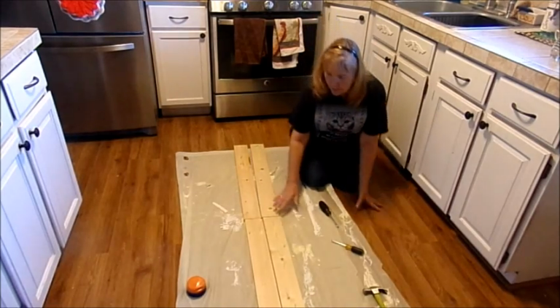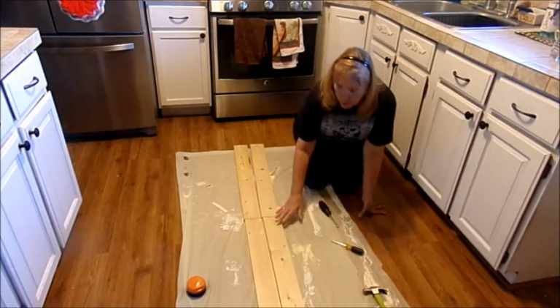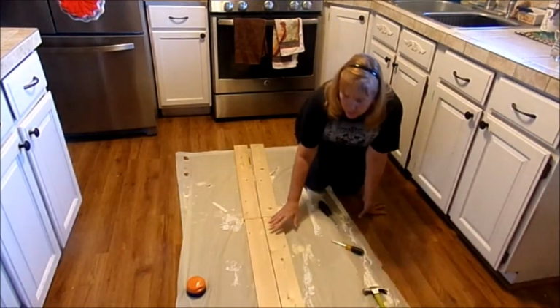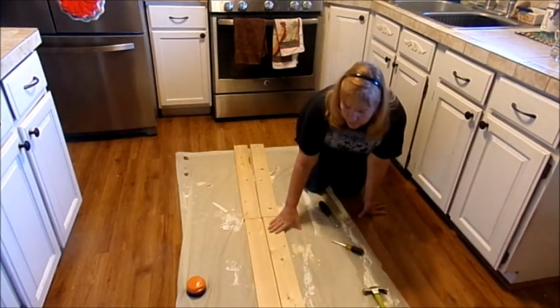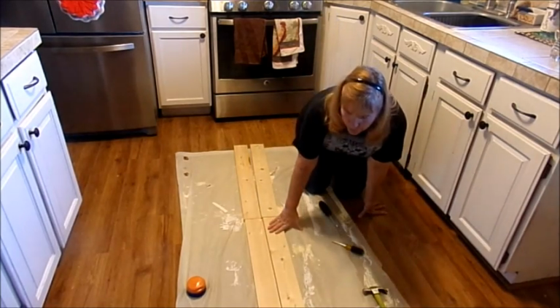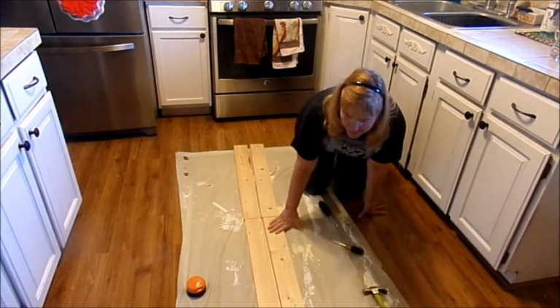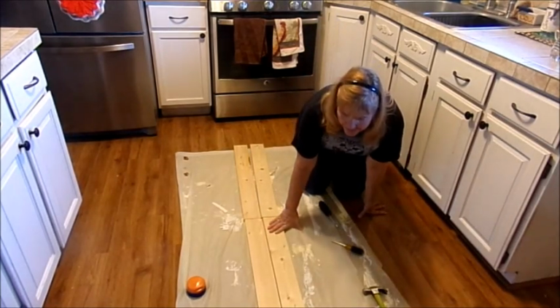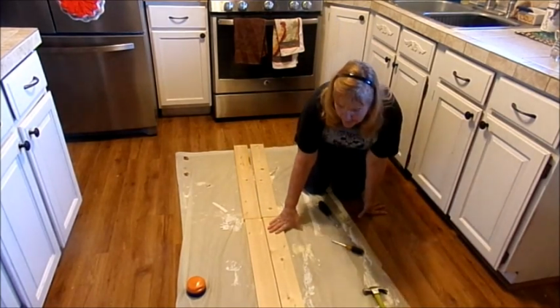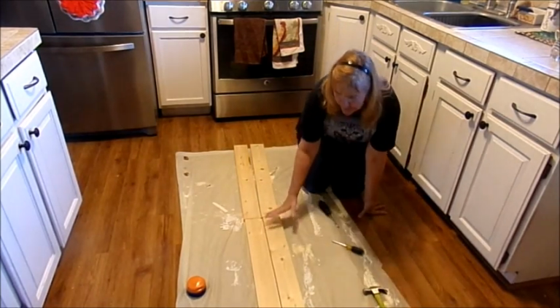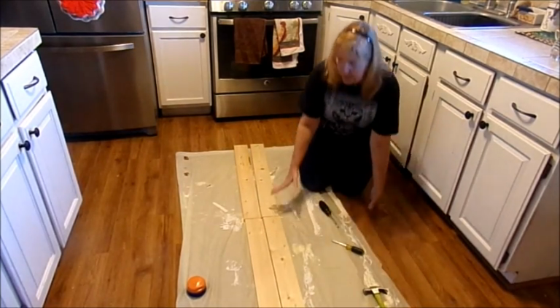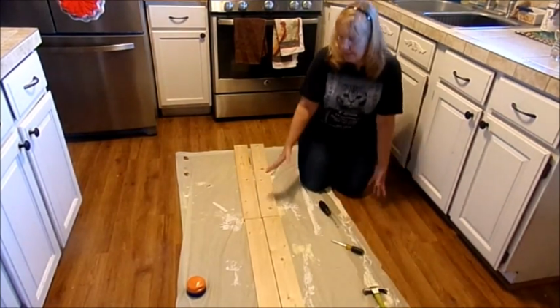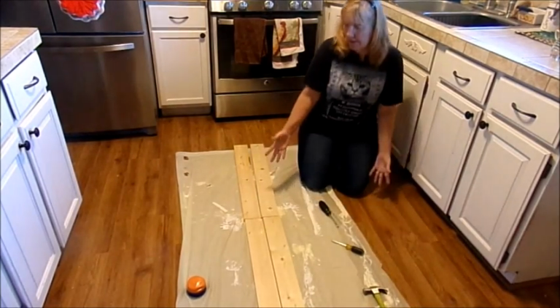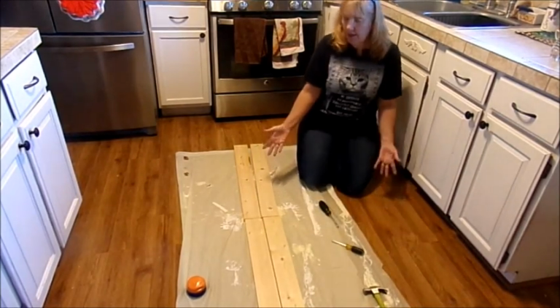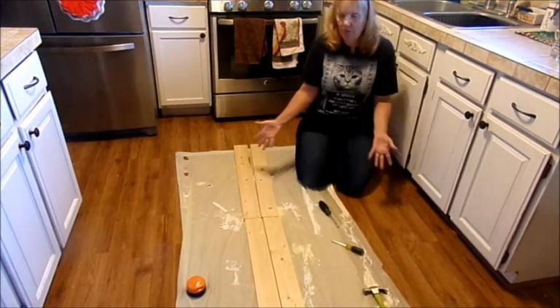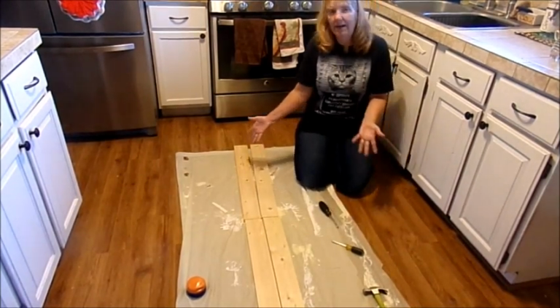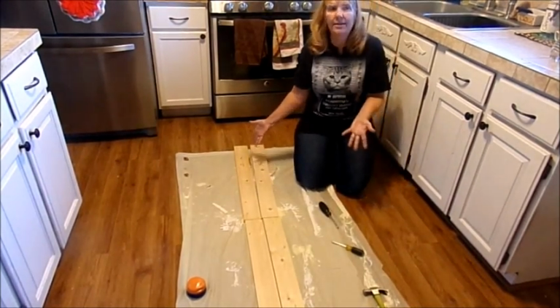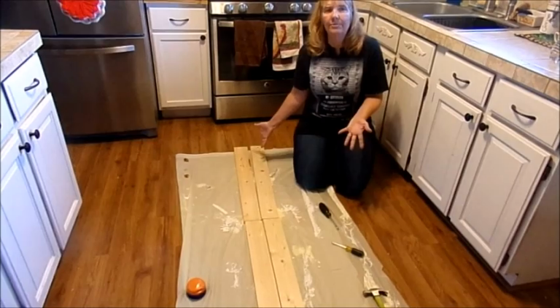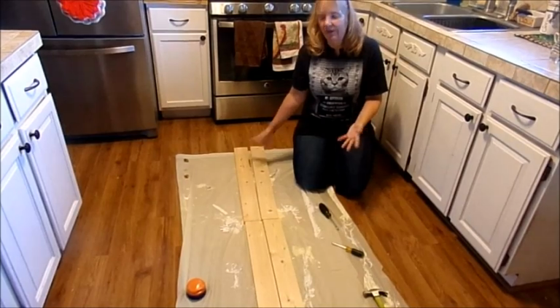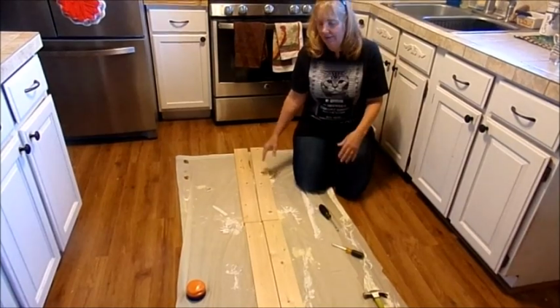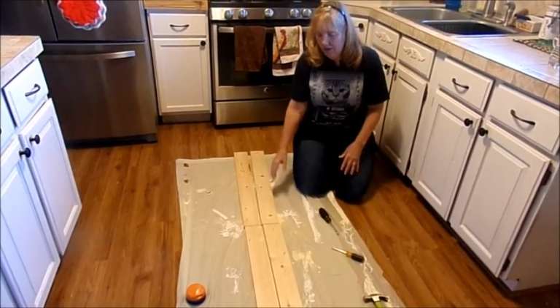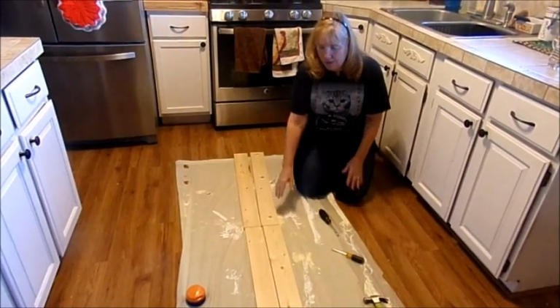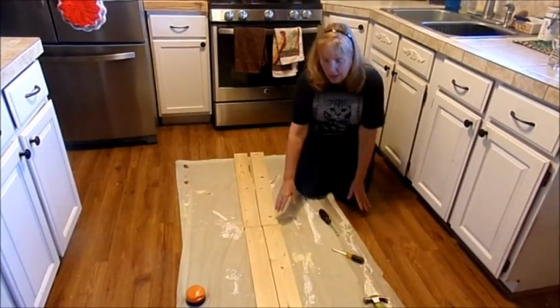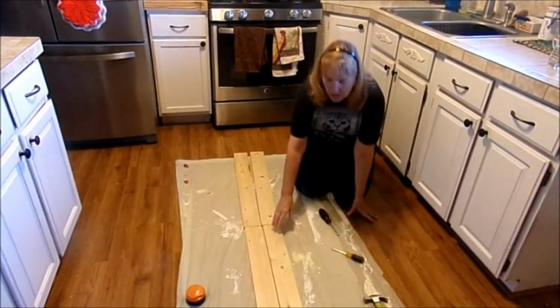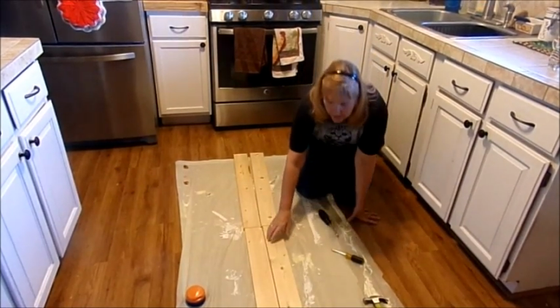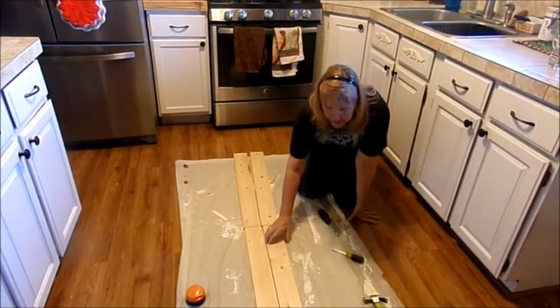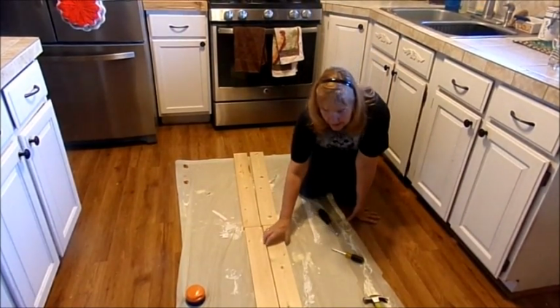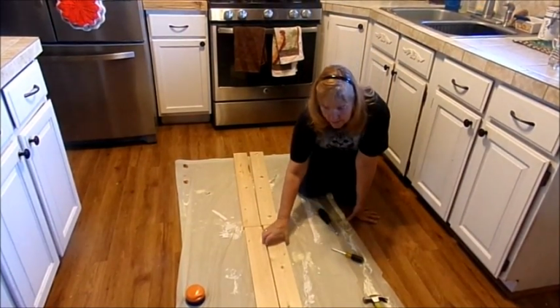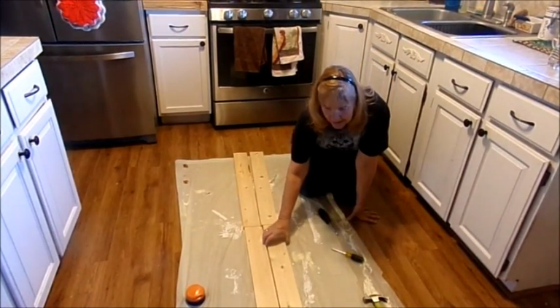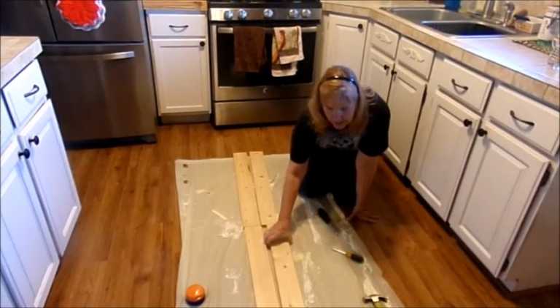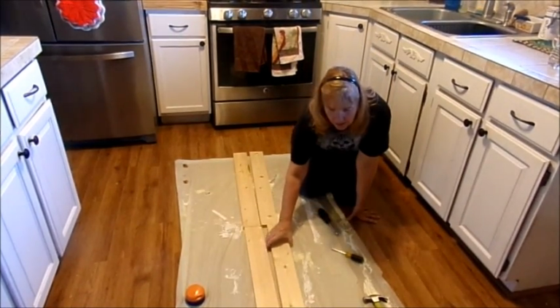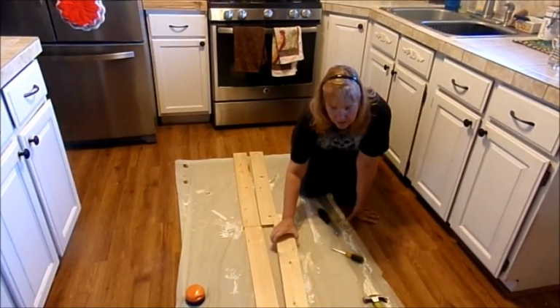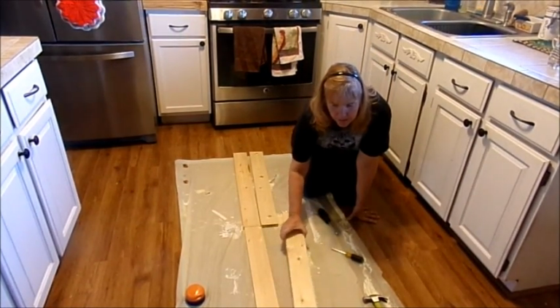The boards were $4.88 a piece, so we'll round it up to $5. So basically you spent $10 in wood.